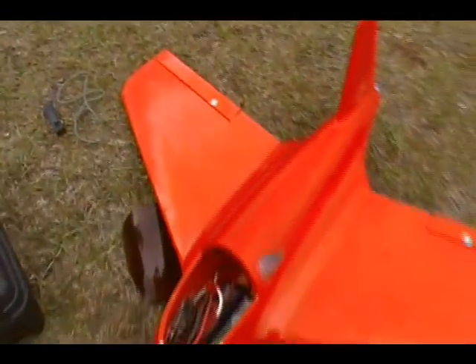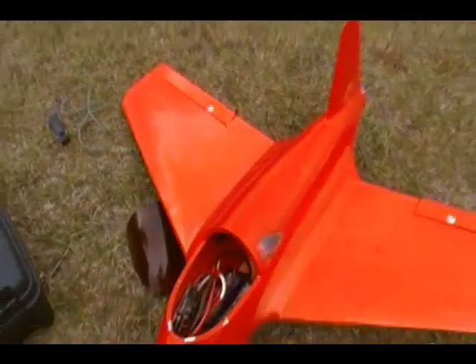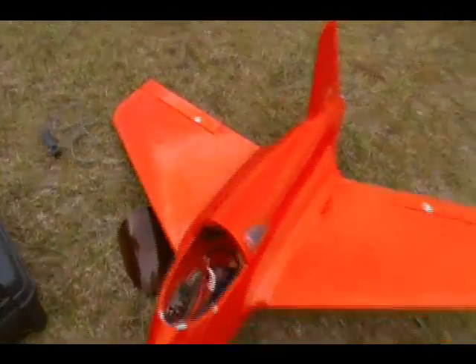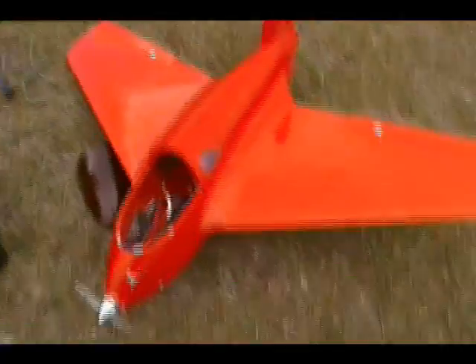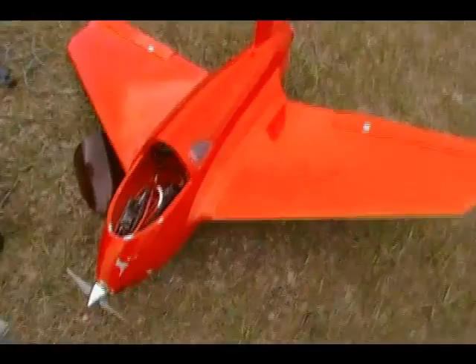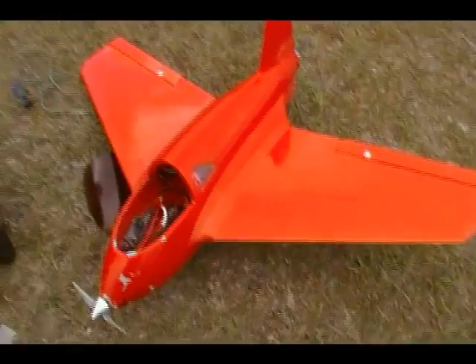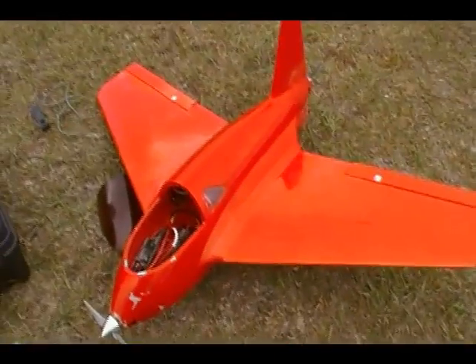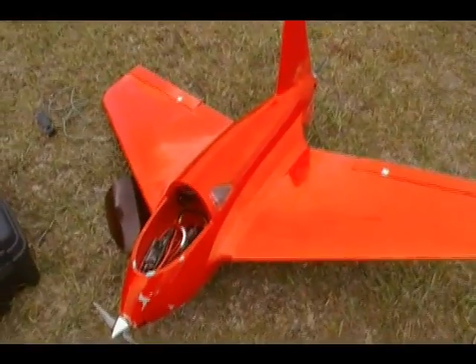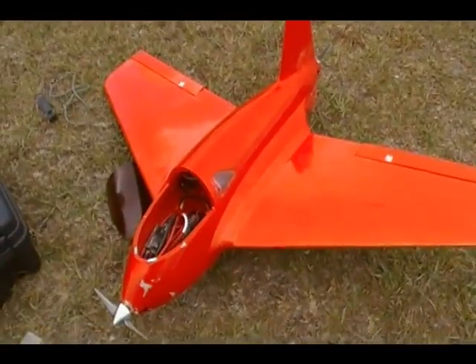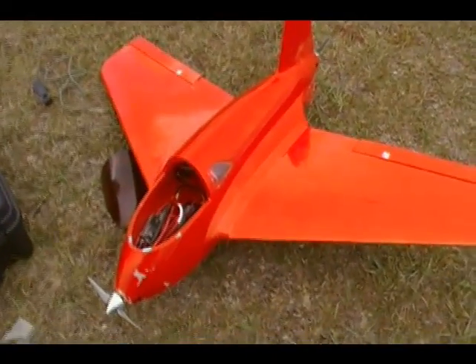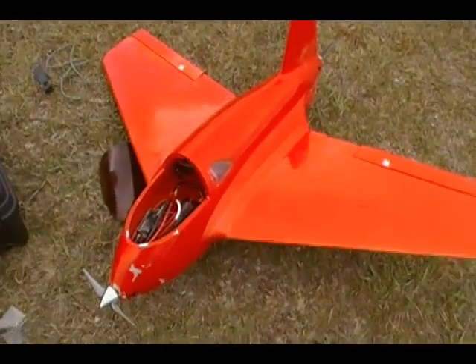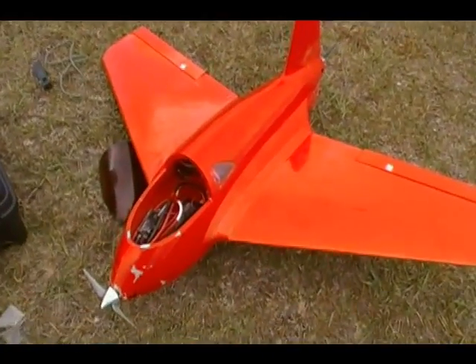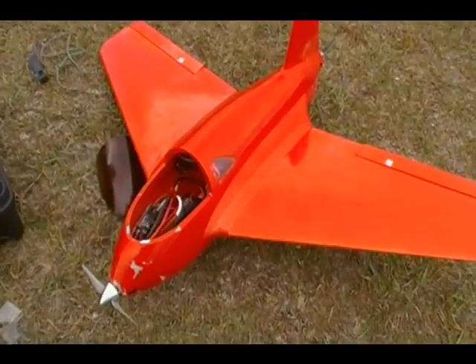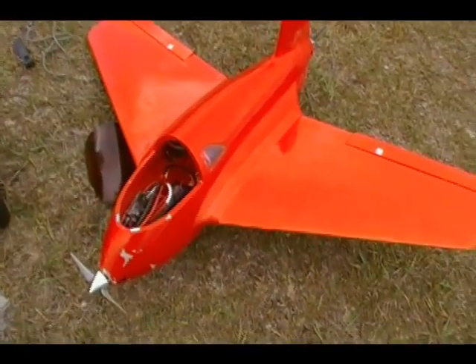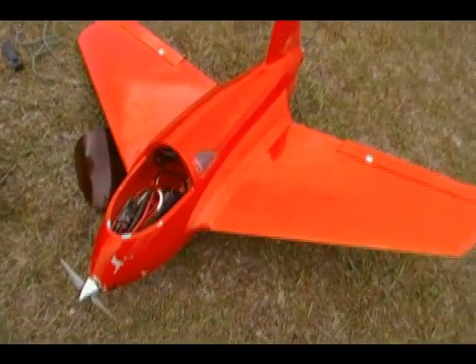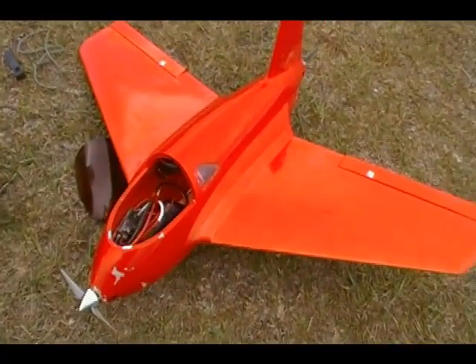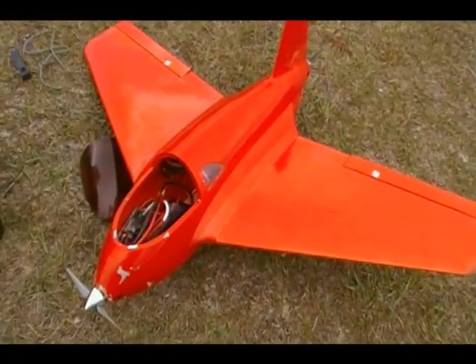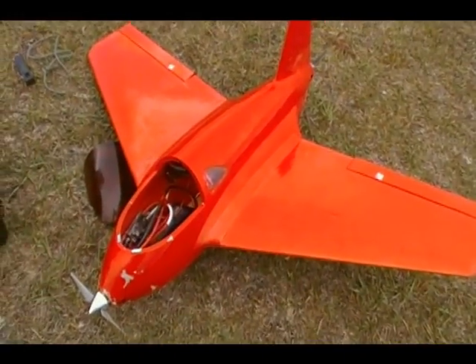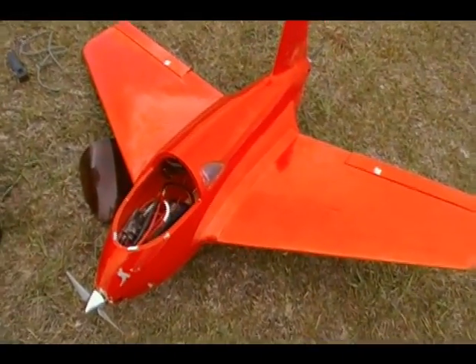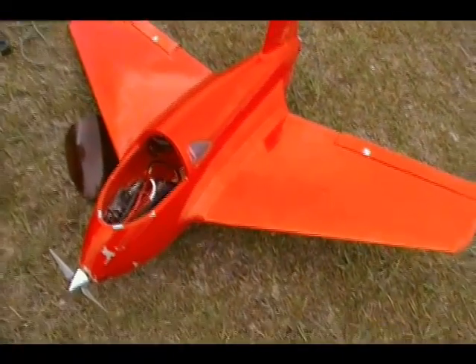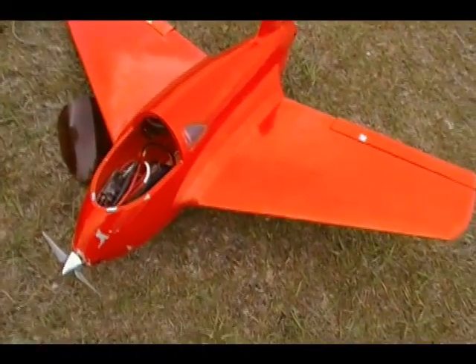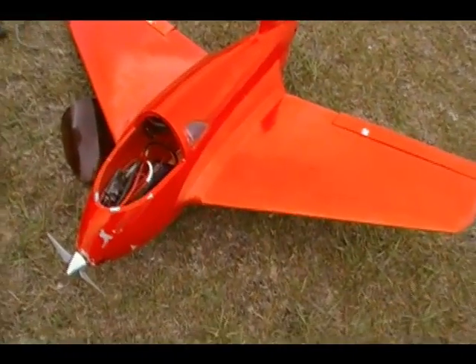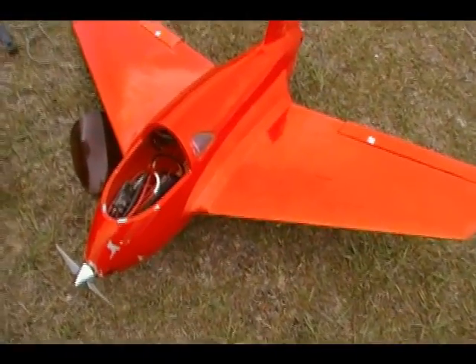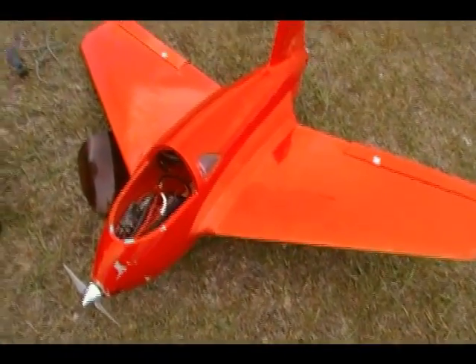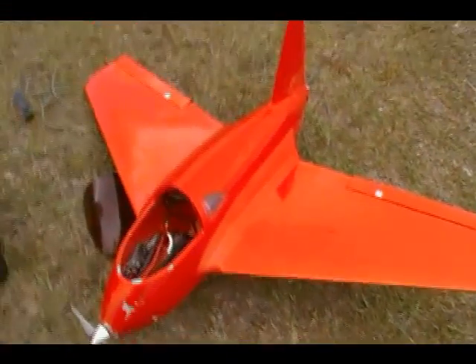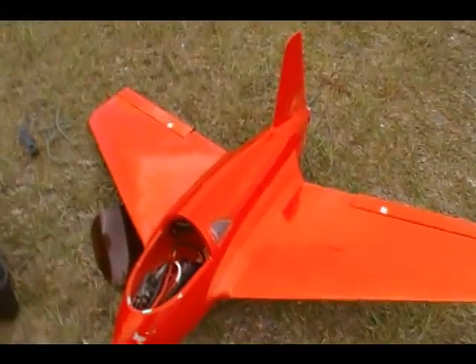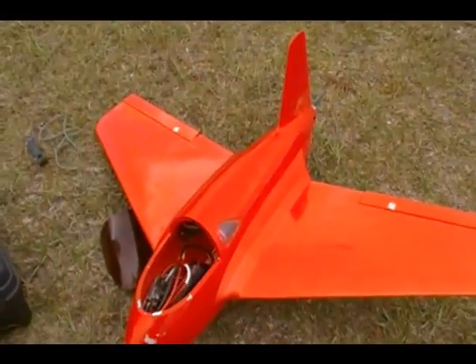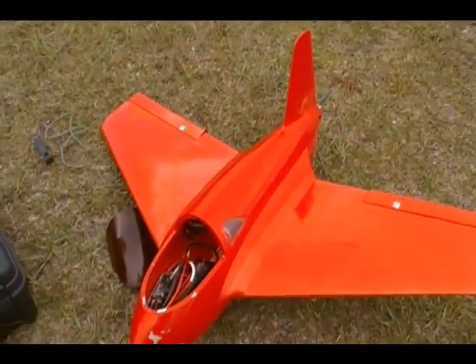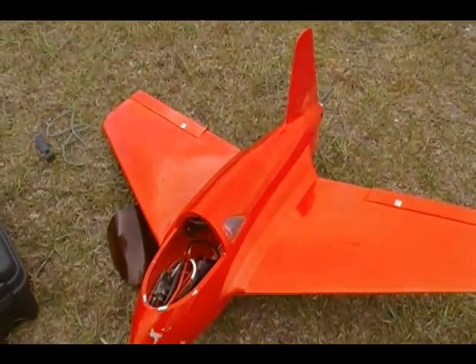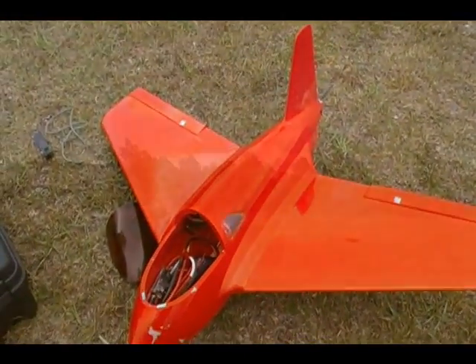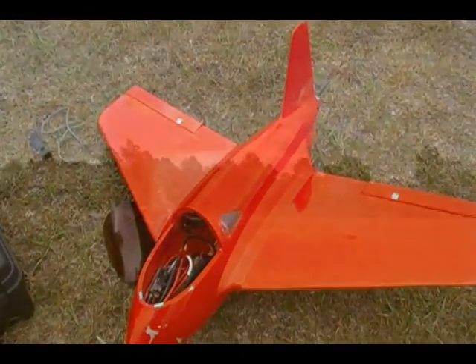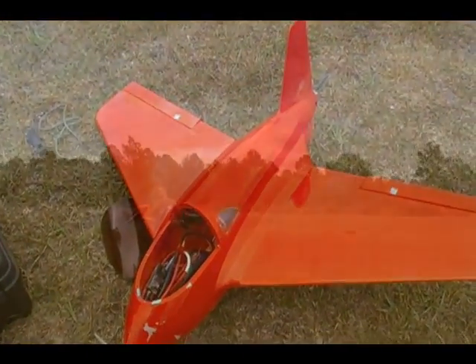We're gonna try hand launching it today on three-cell, and if it works then I'll try bungee launching it on four-cell.